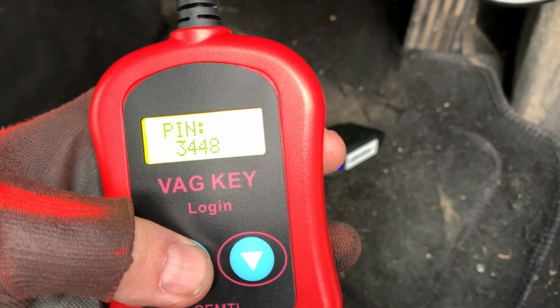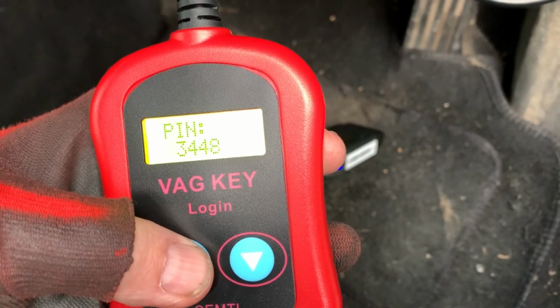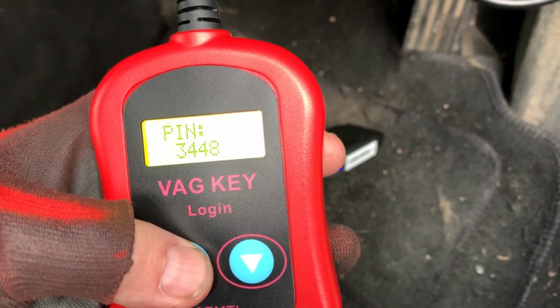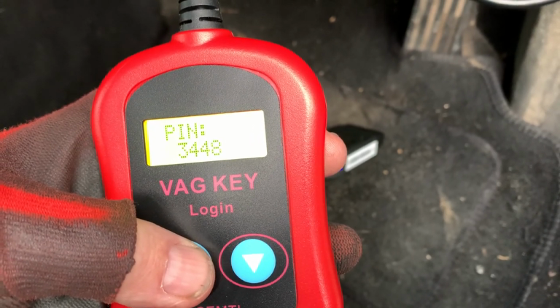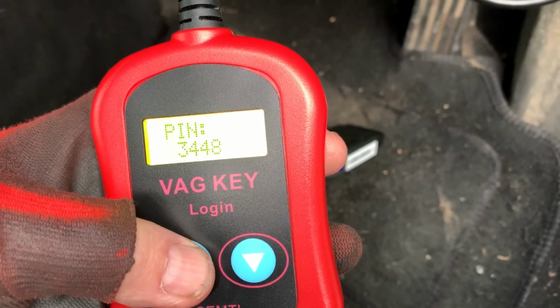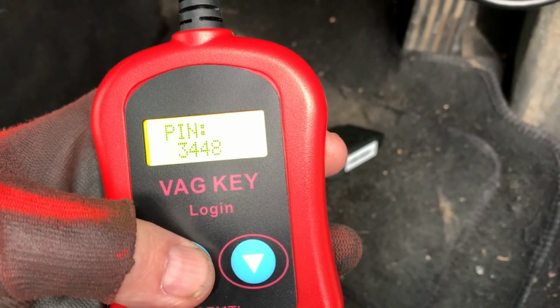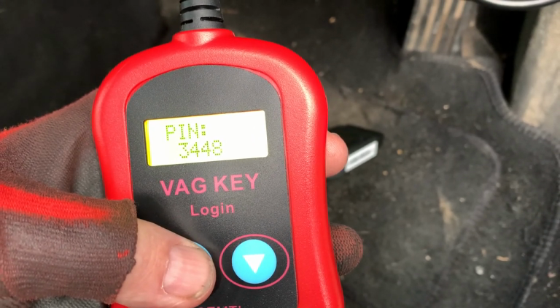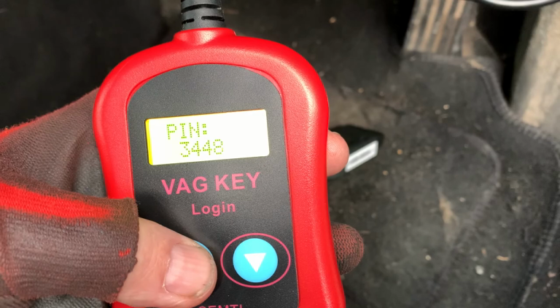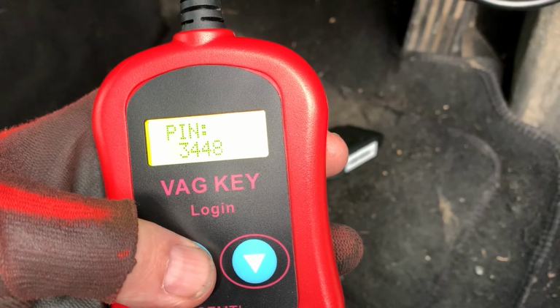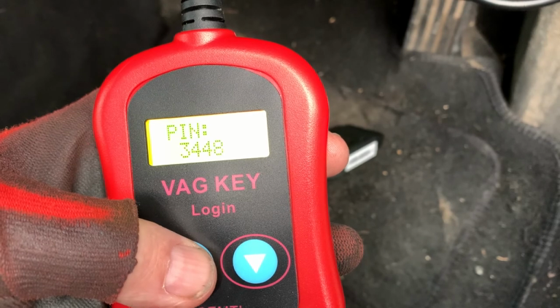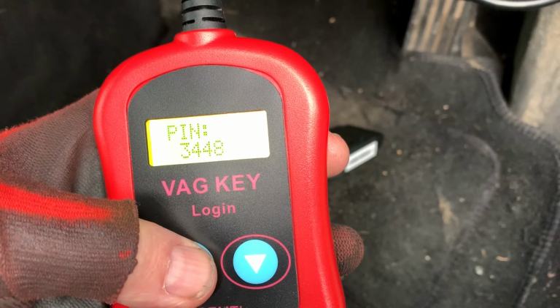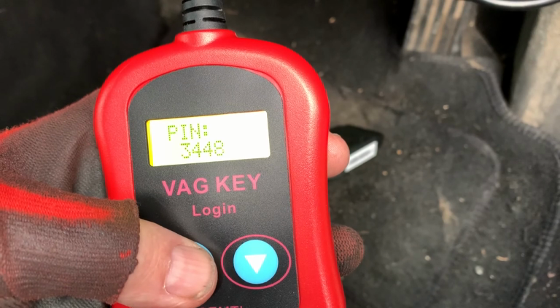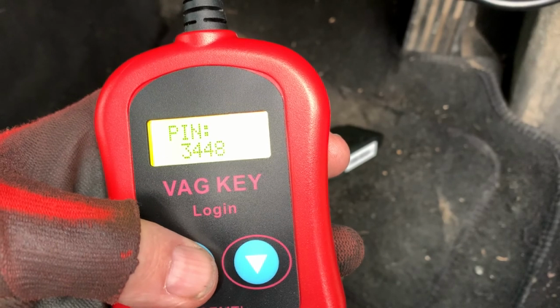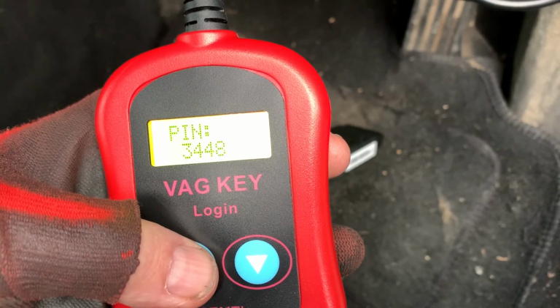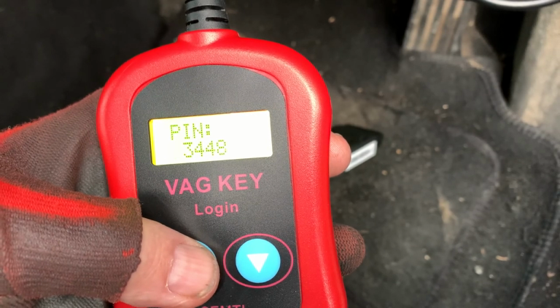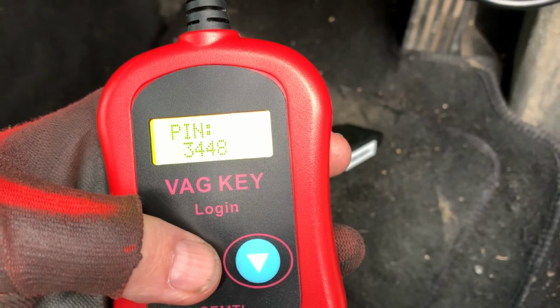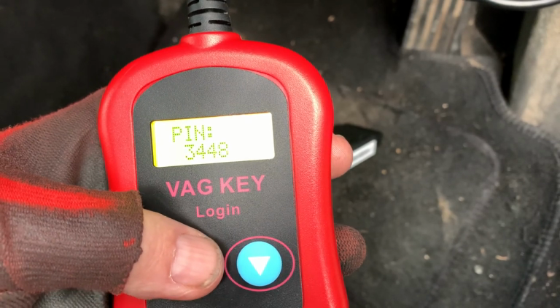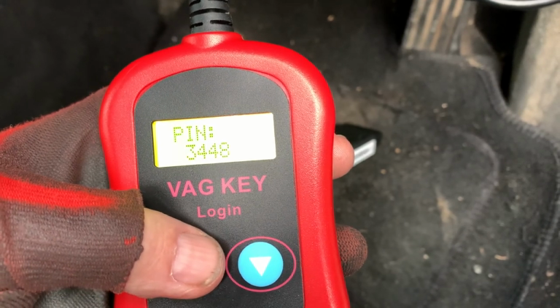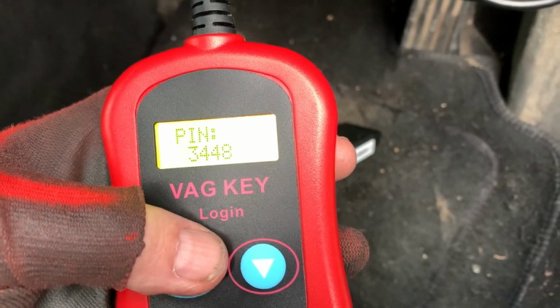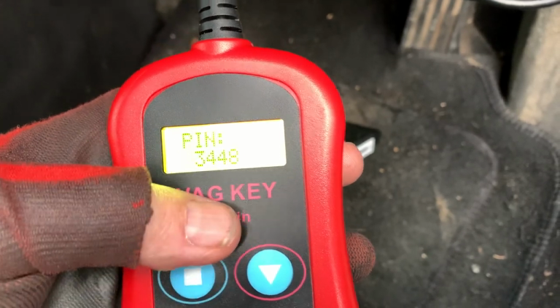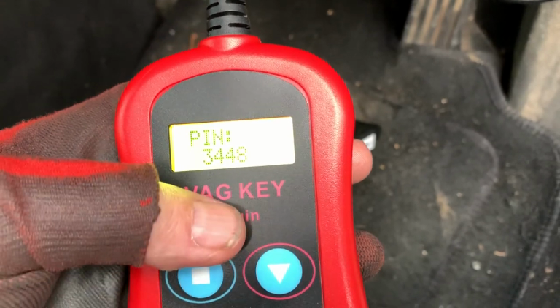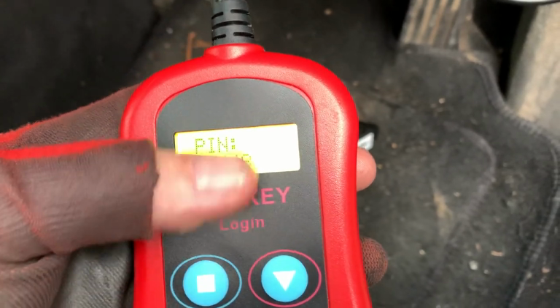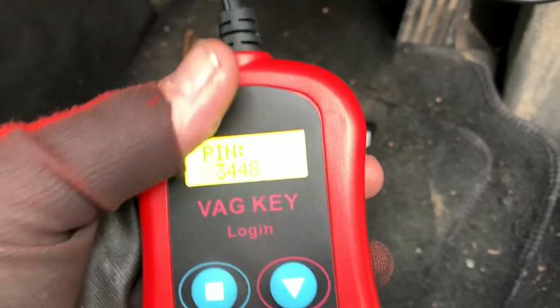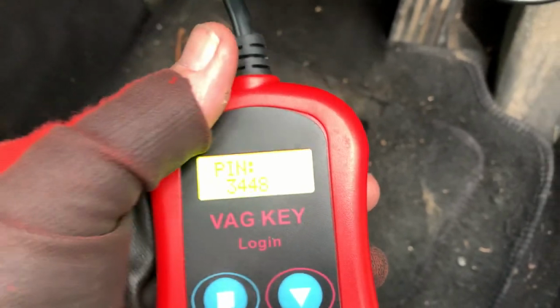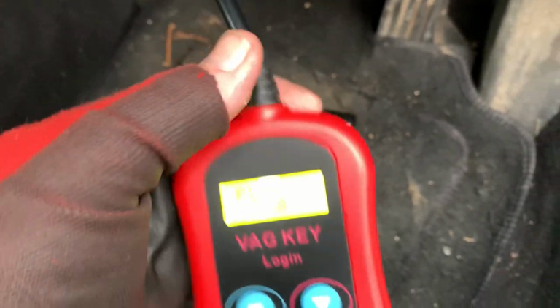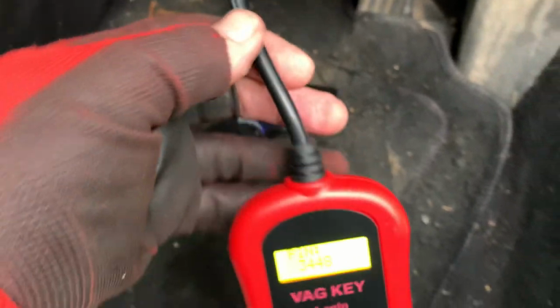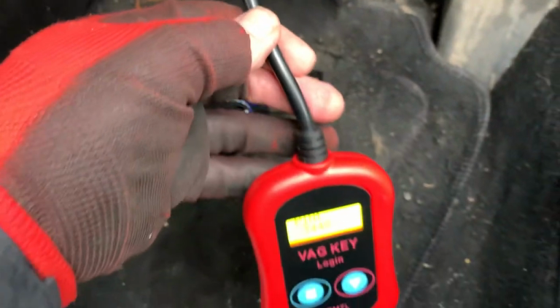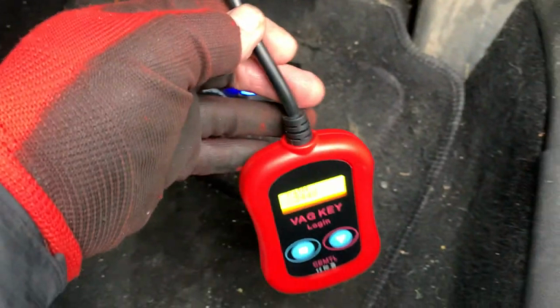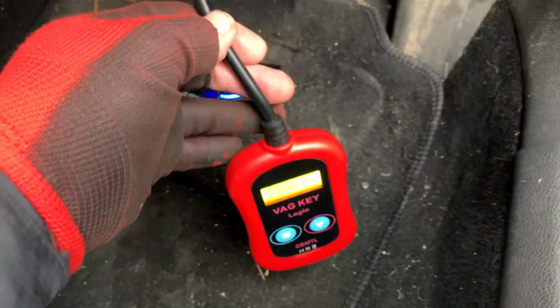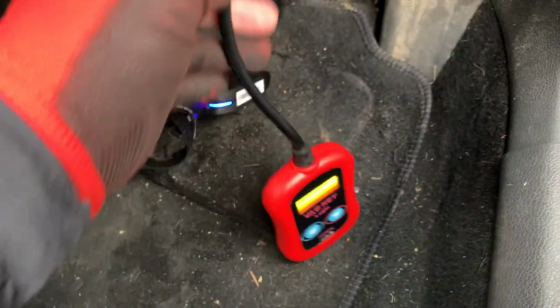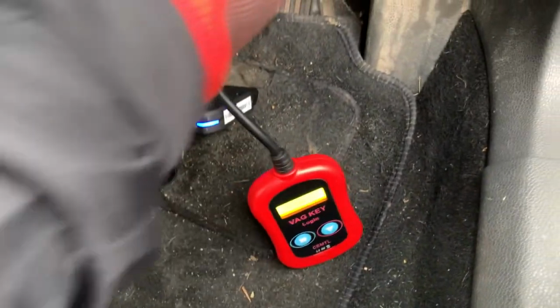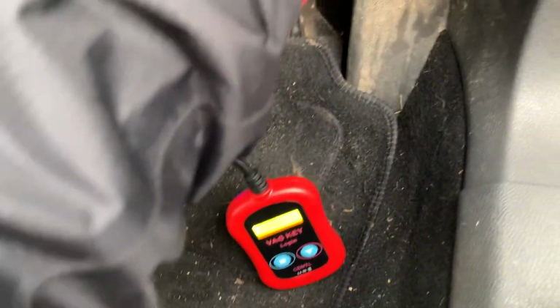There we go. So that's our pin code: 3448.